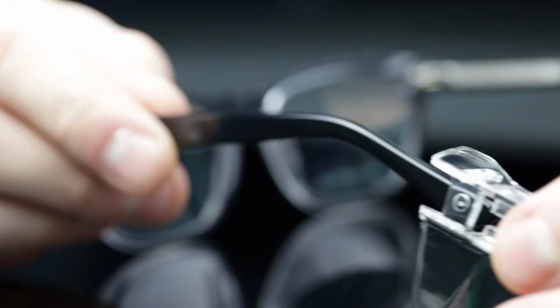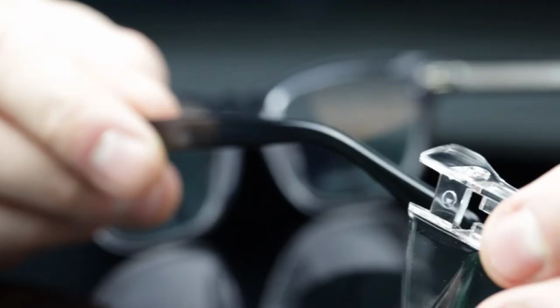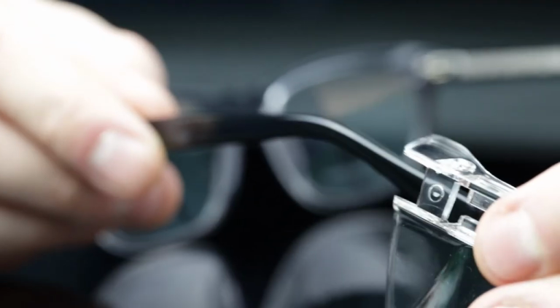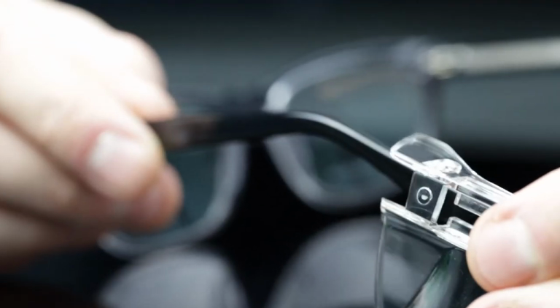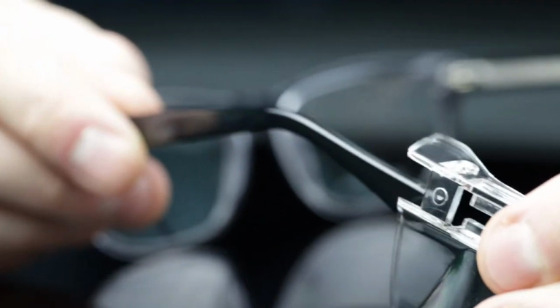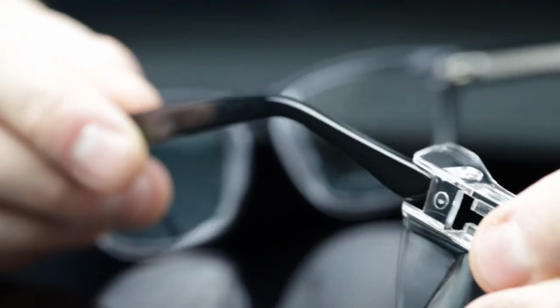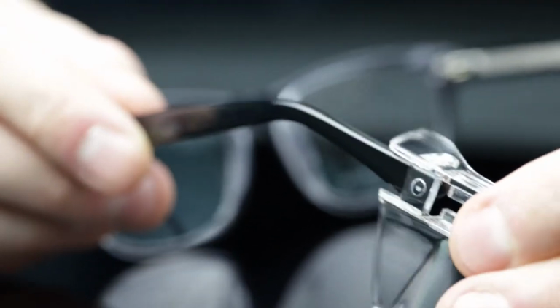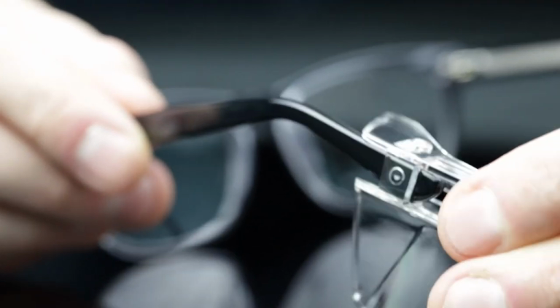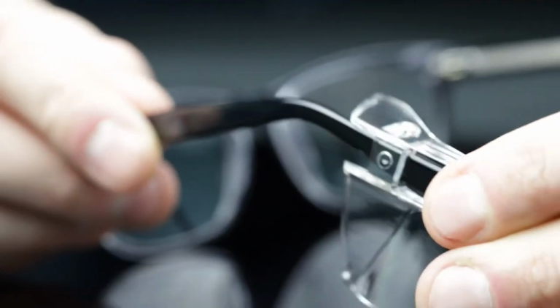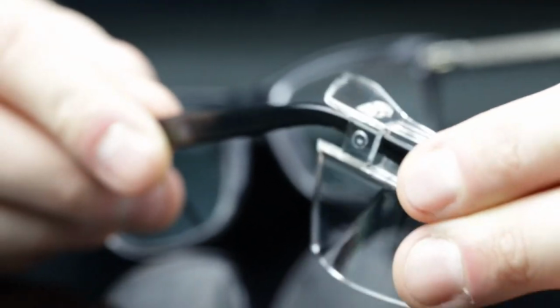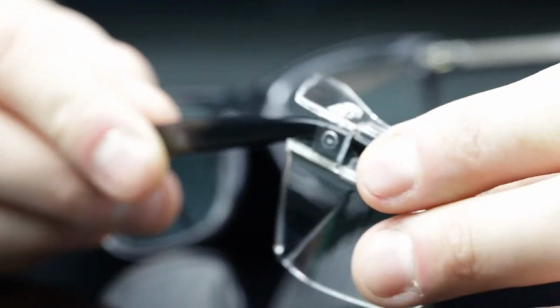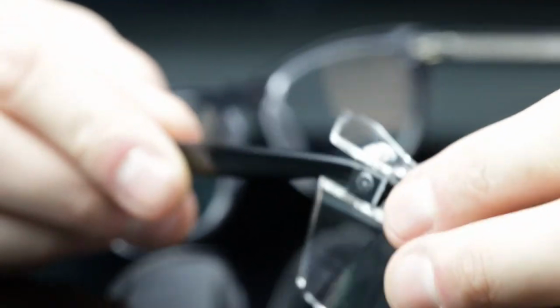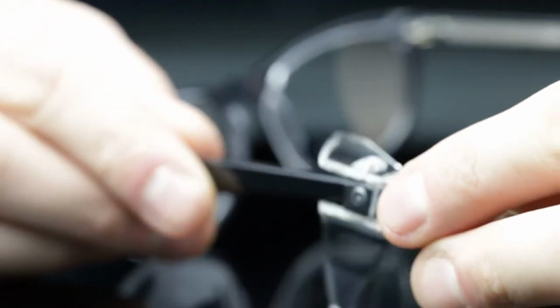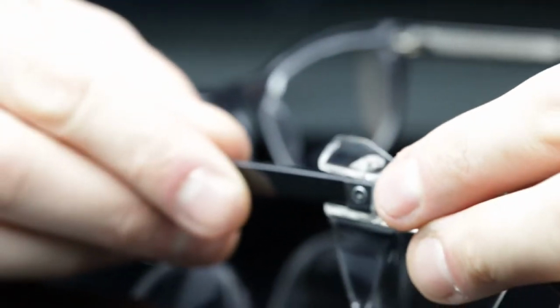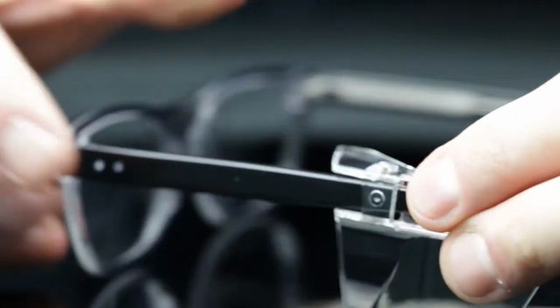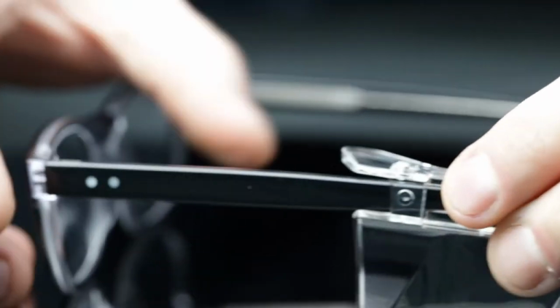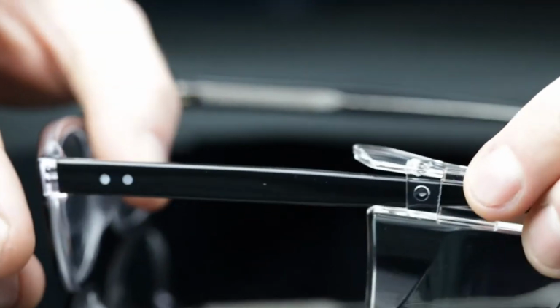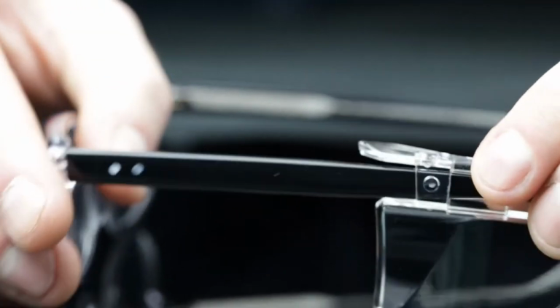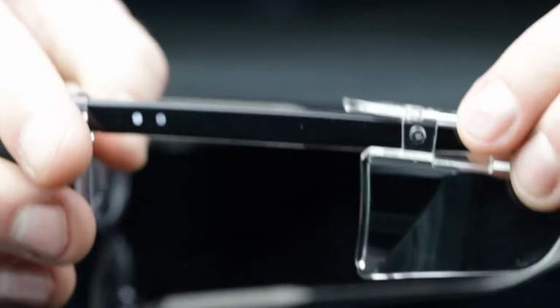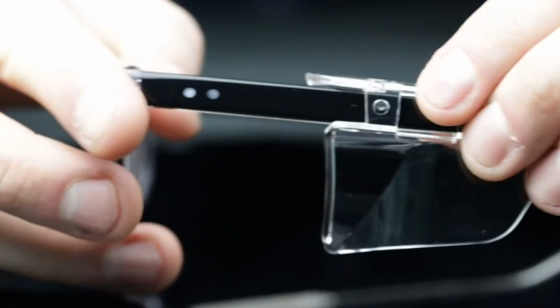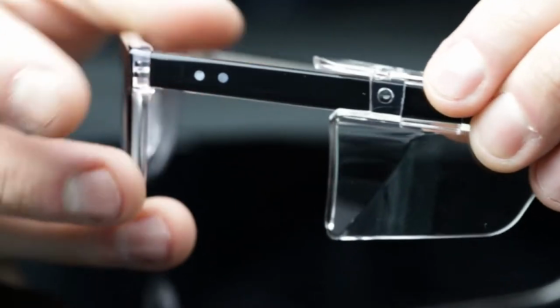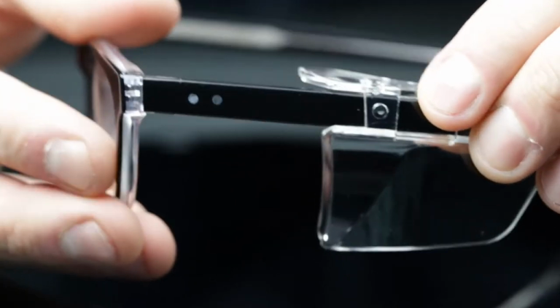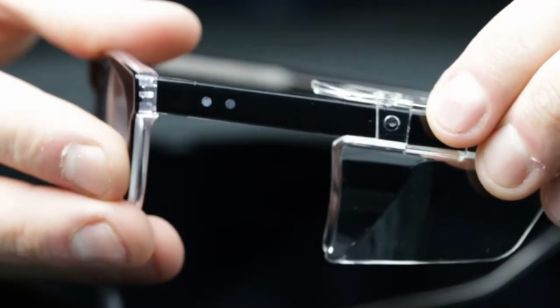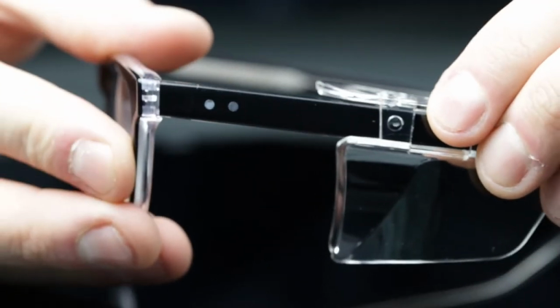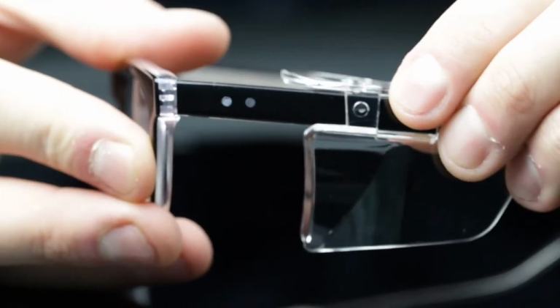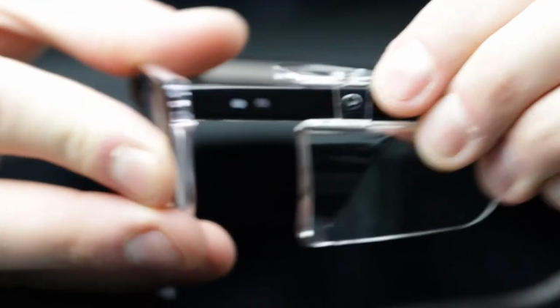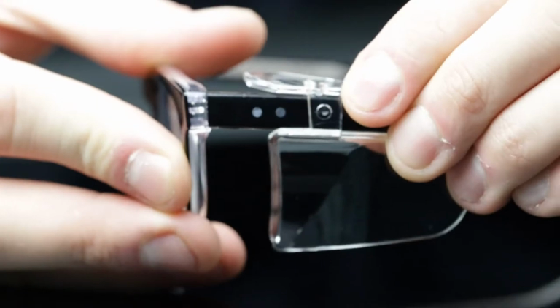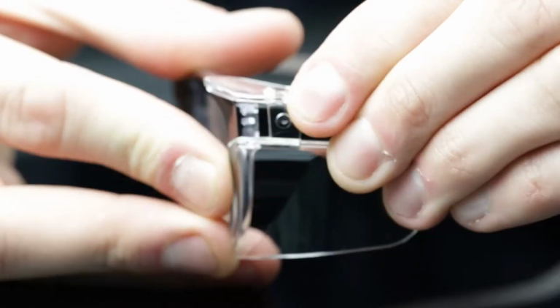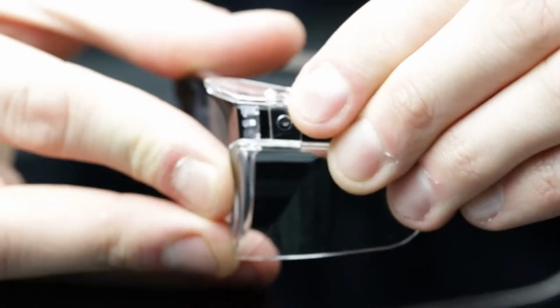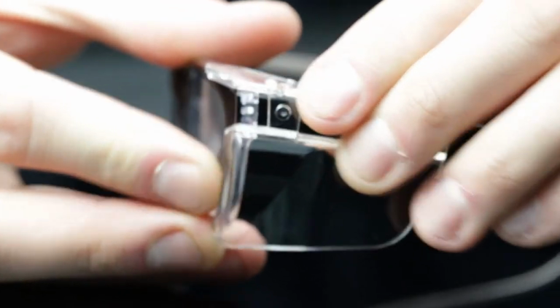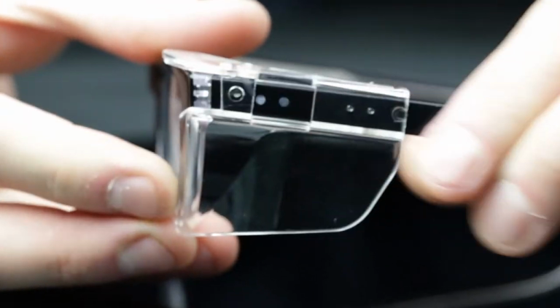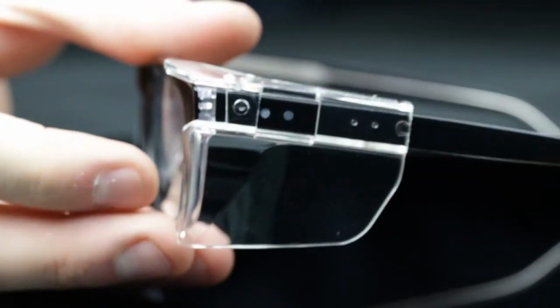To reattach, simply align the side shields with the end of the temple bars and slide forward until you feel it click firmly into place.